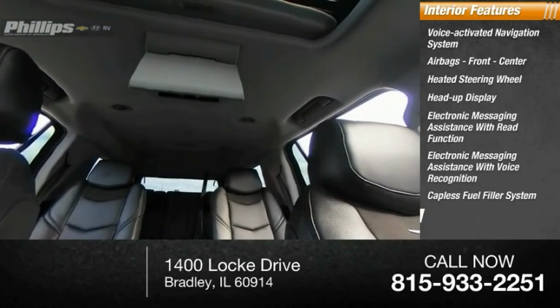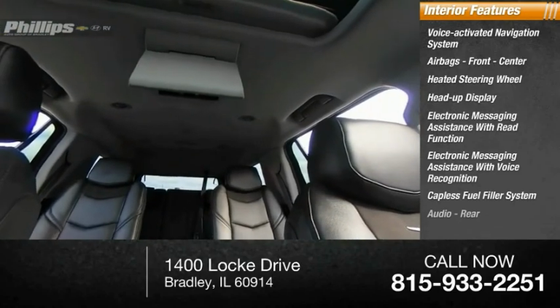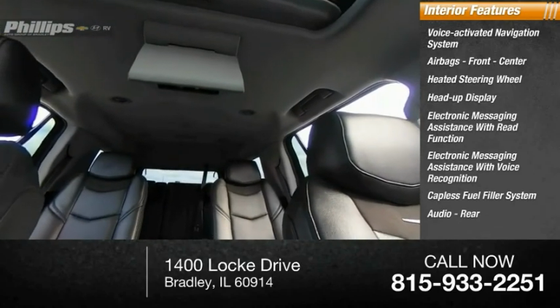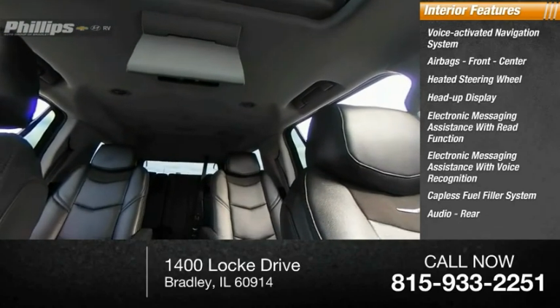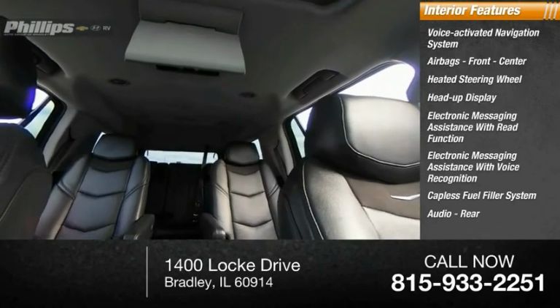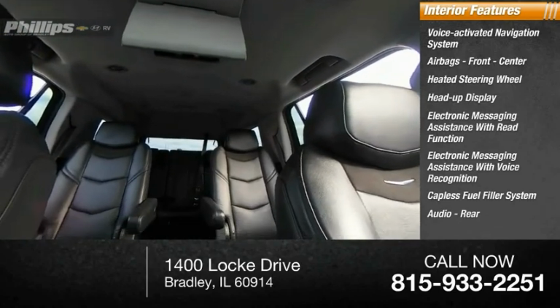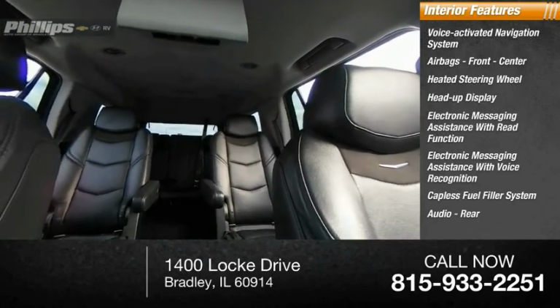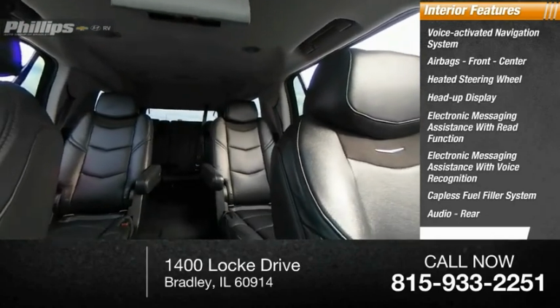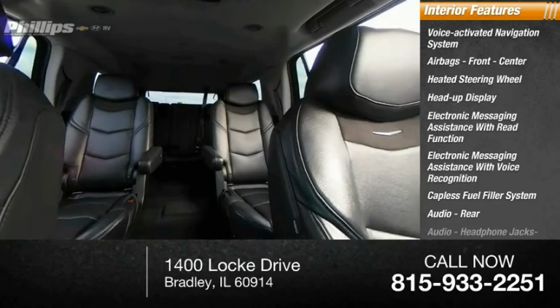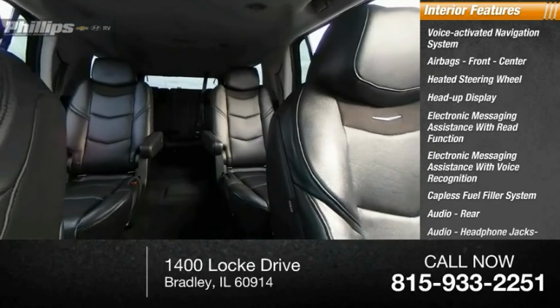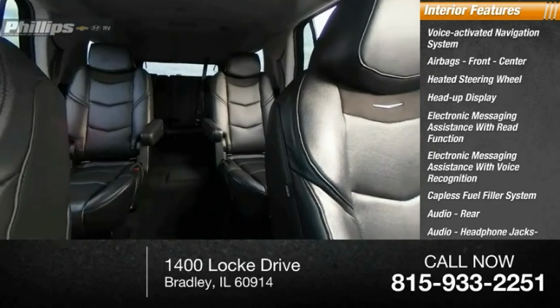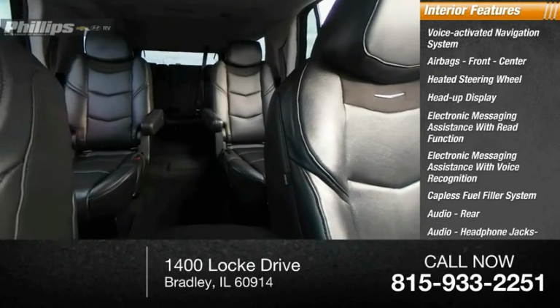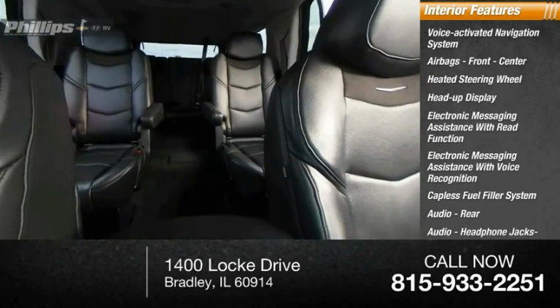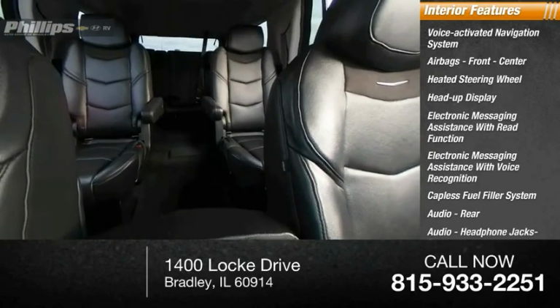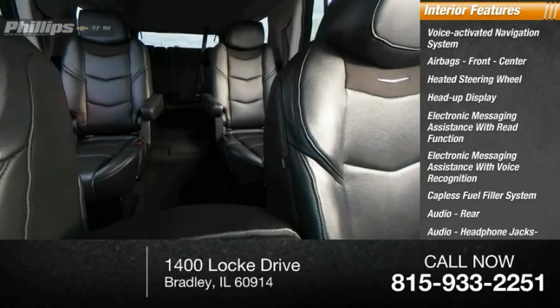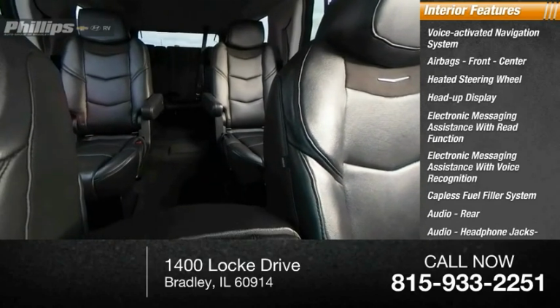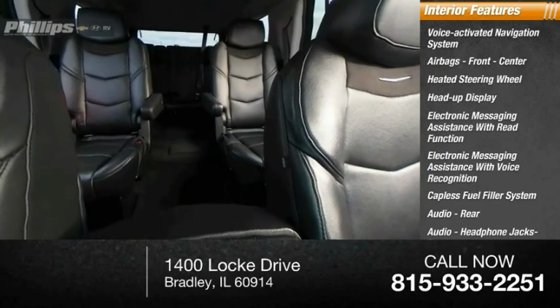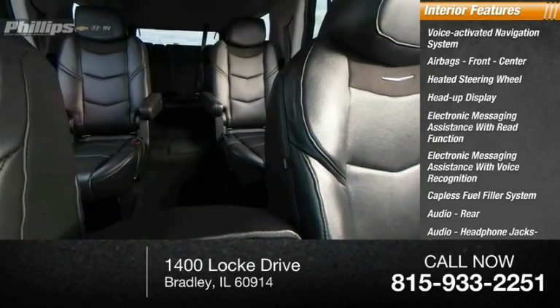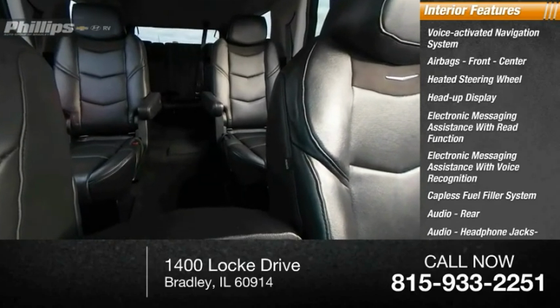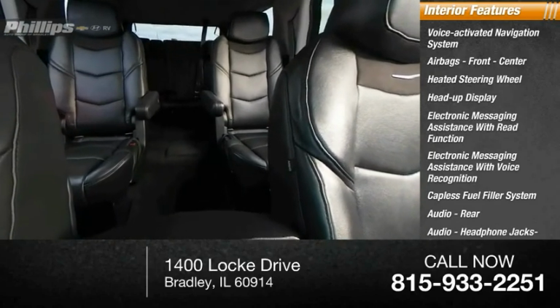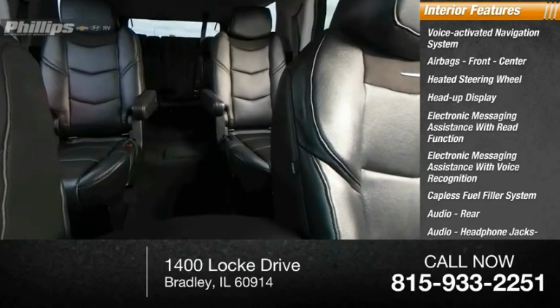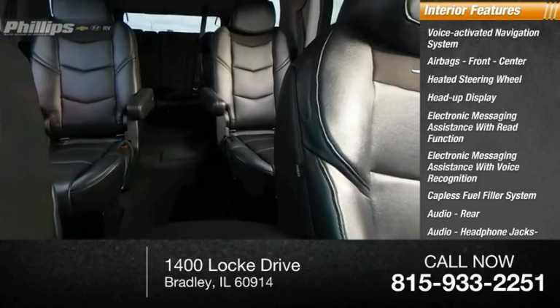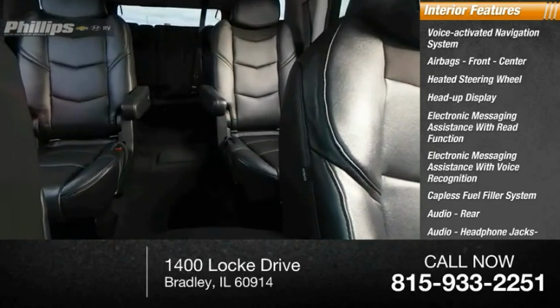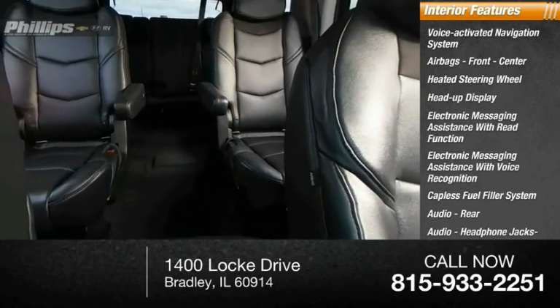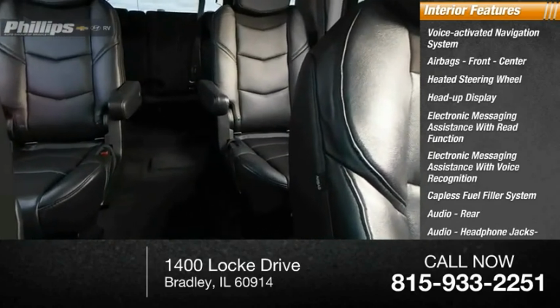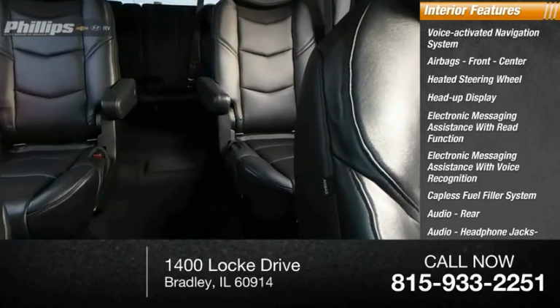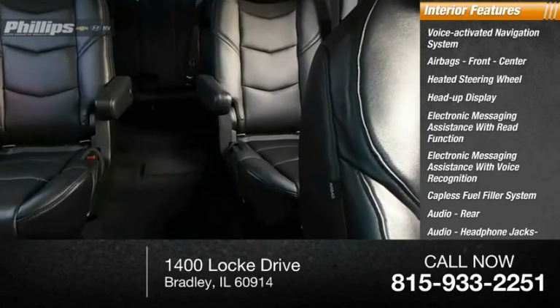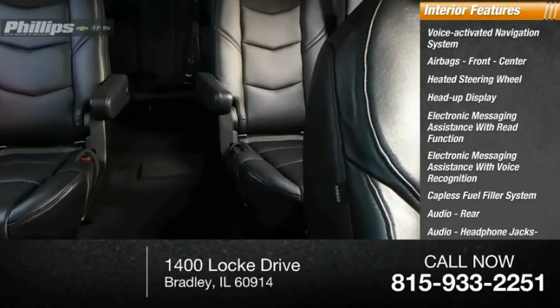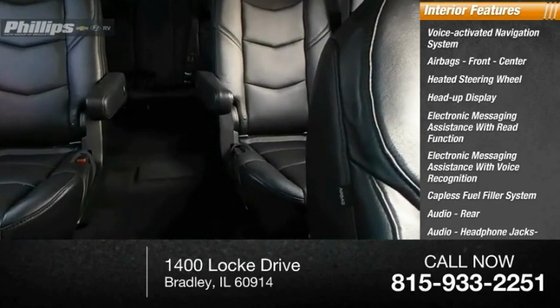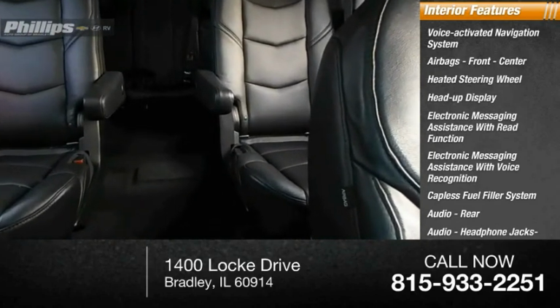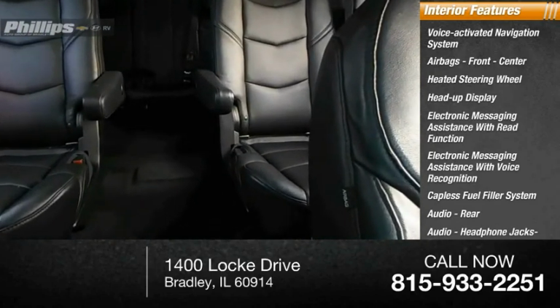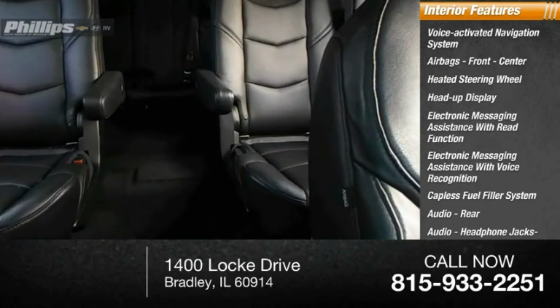Audio features include rear audio headphone jacks, rear audio auxiliary input, and a memory card slot.